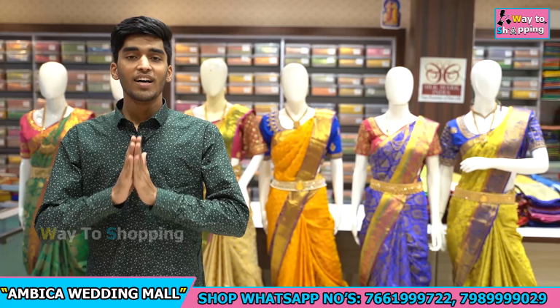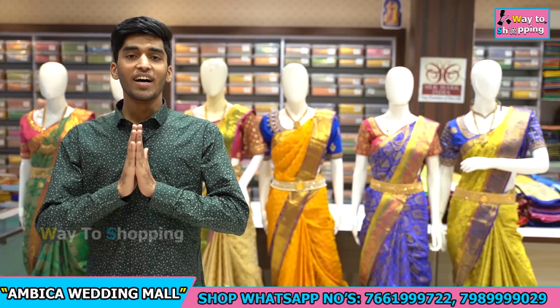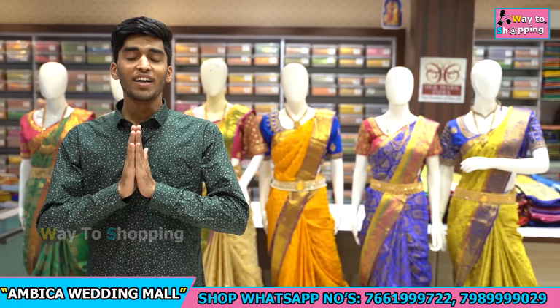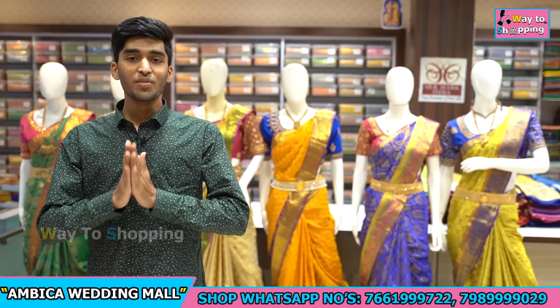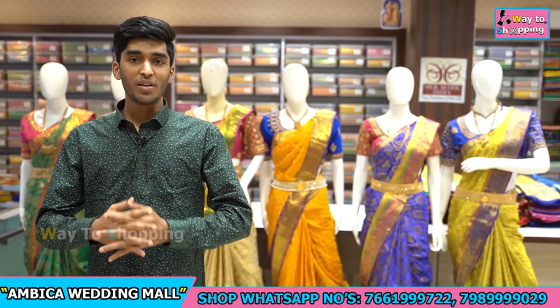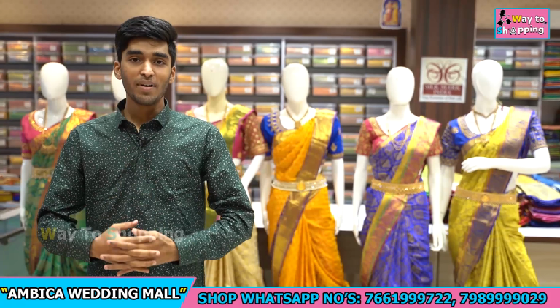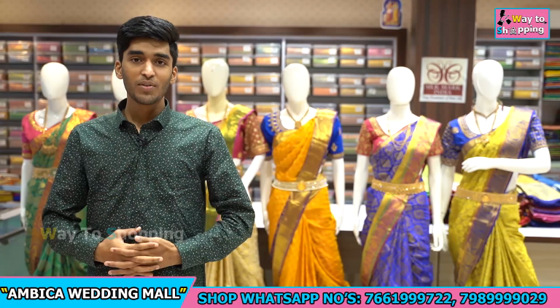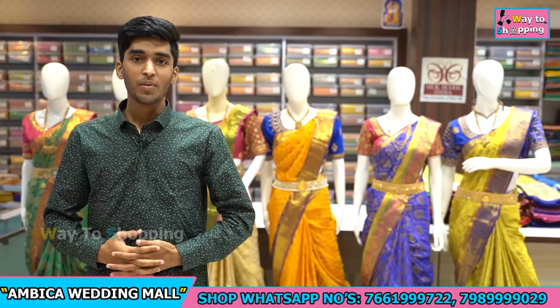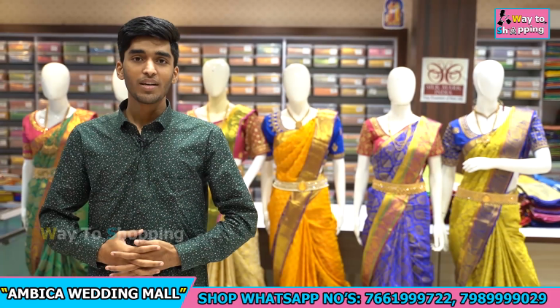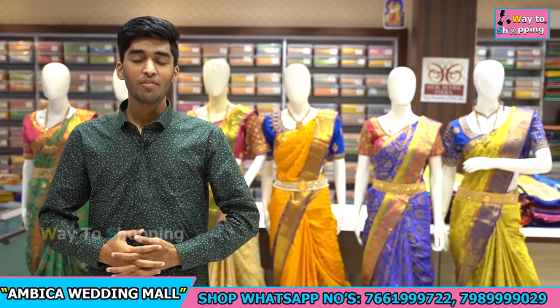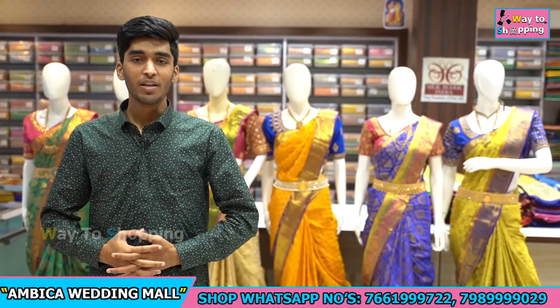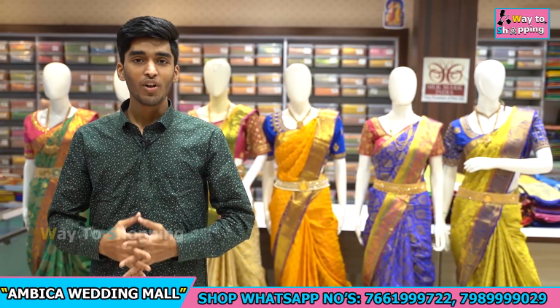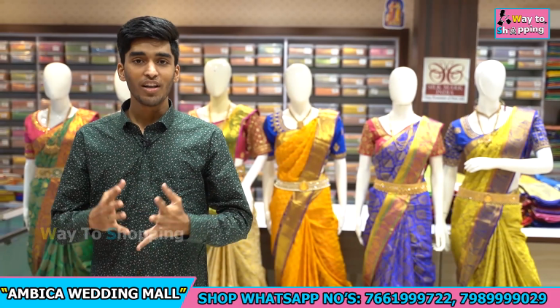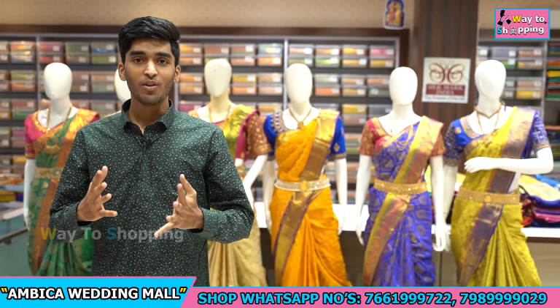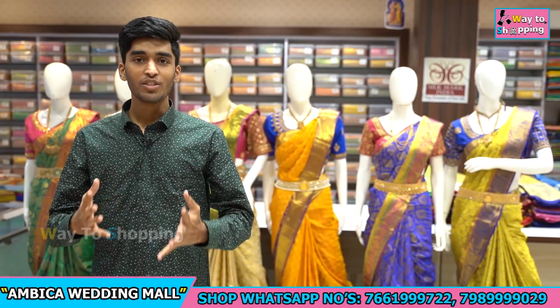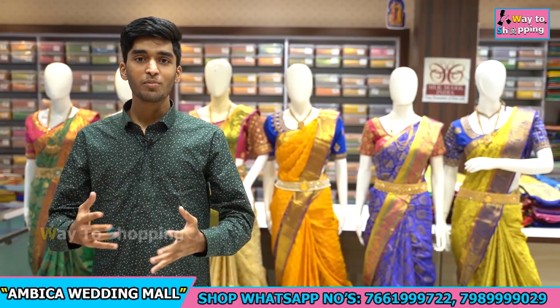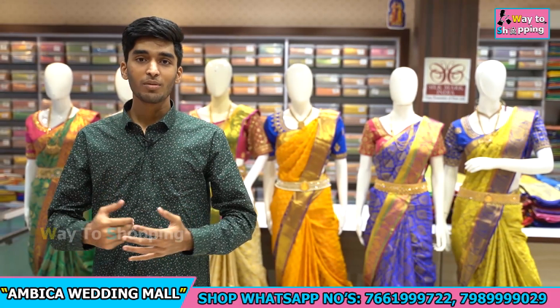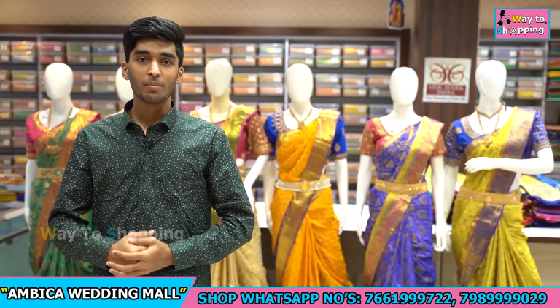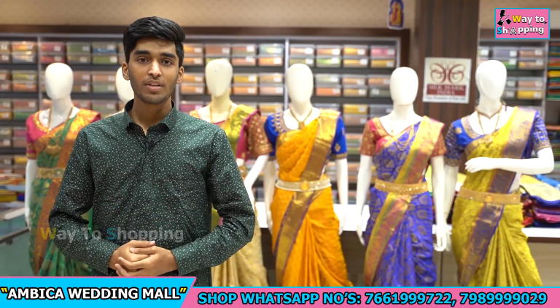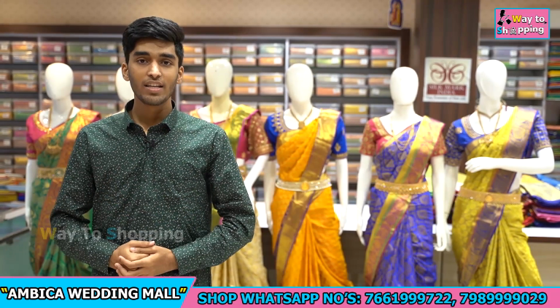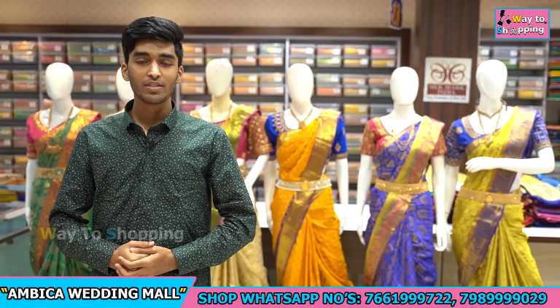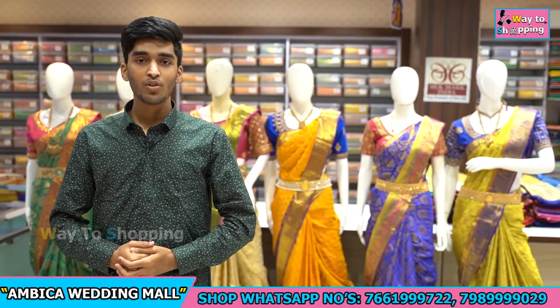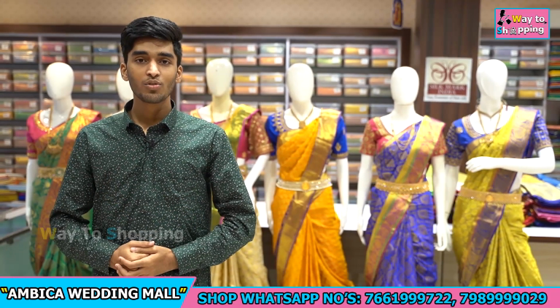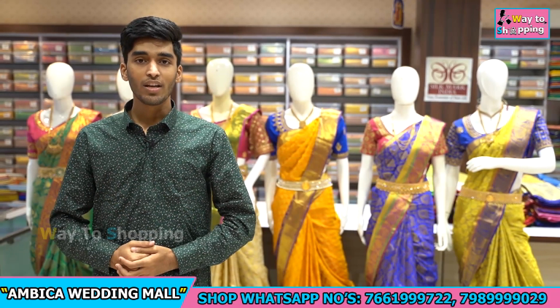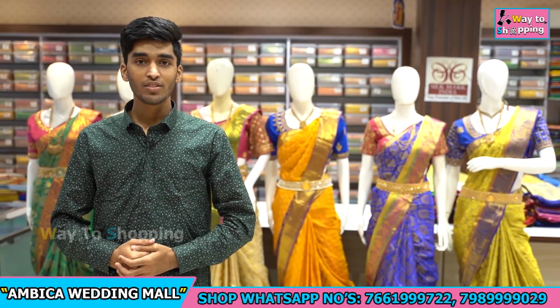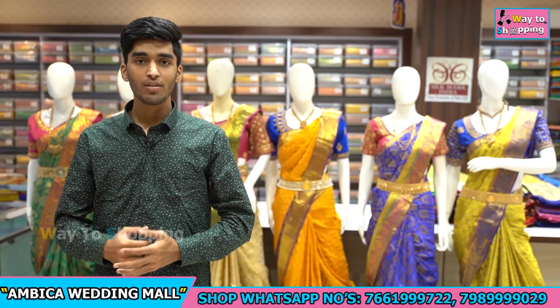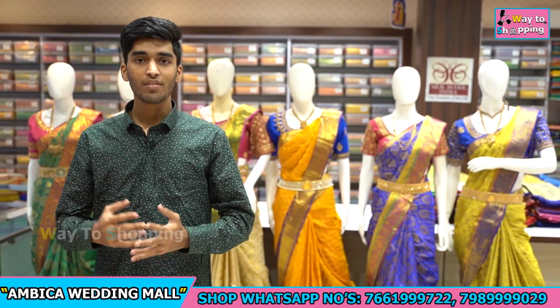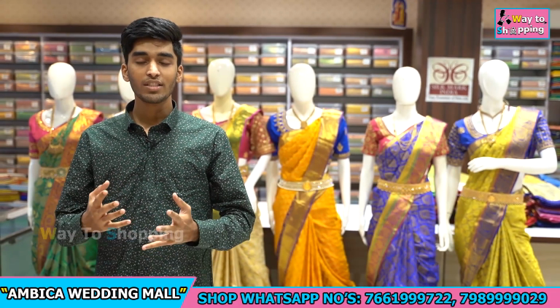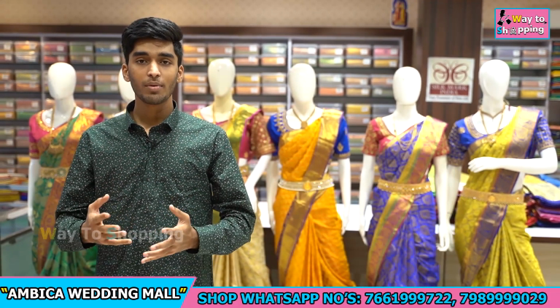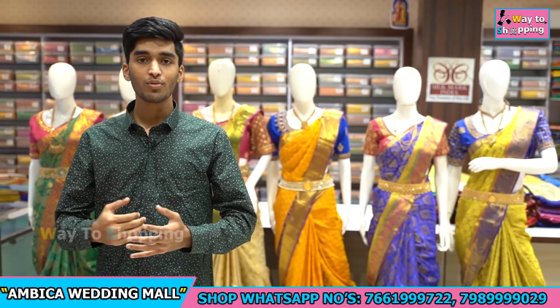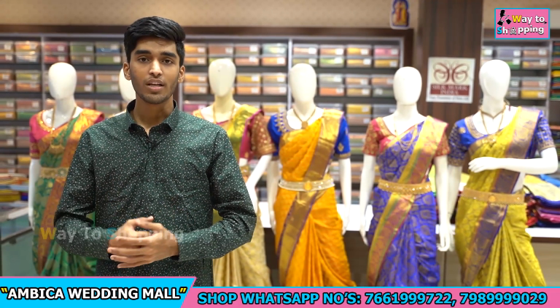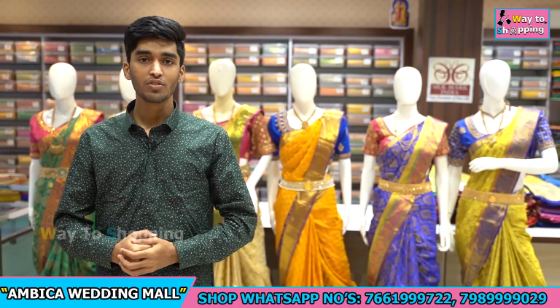Hi Andy, welcome back to Ambica Wedding Mall. I want to show you my completely exclusive collection of Kanchi Pattu sarees.